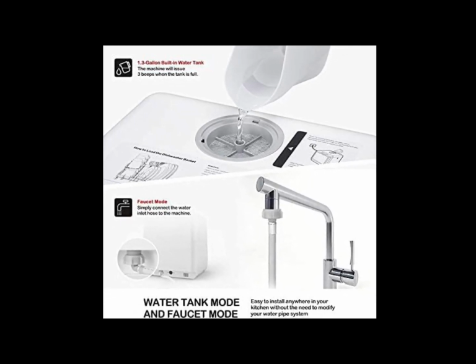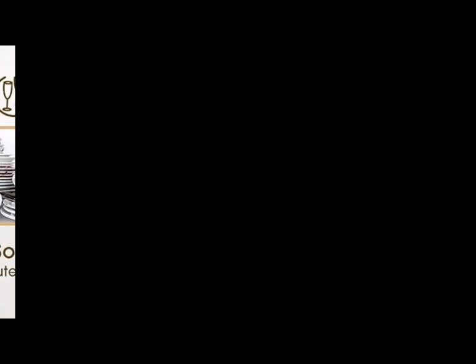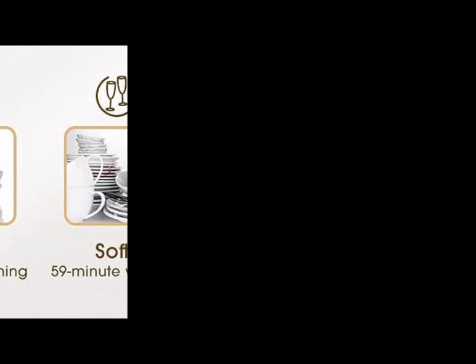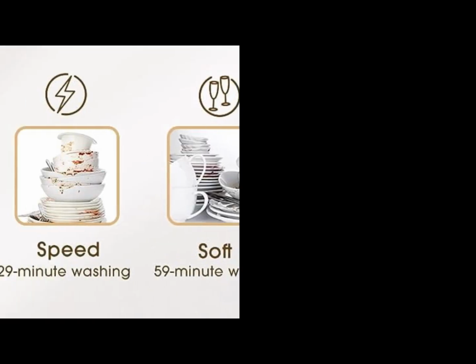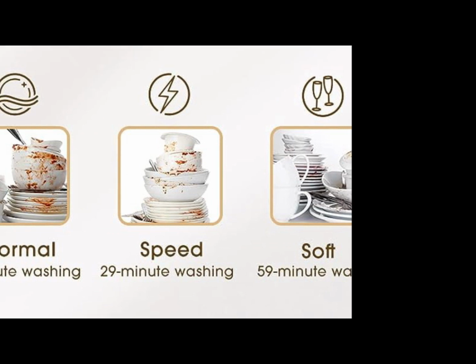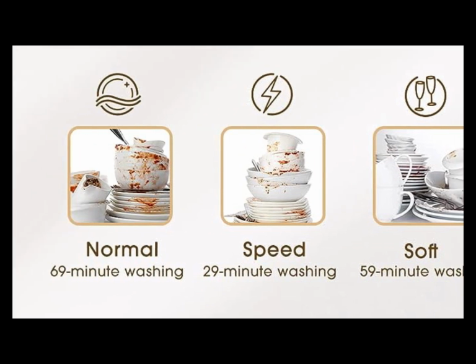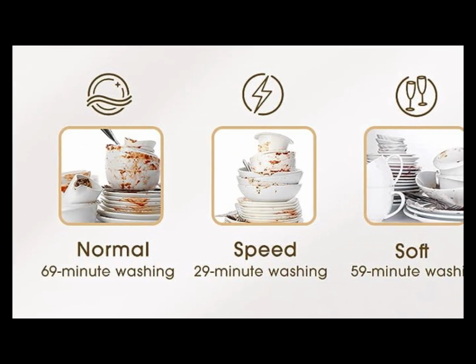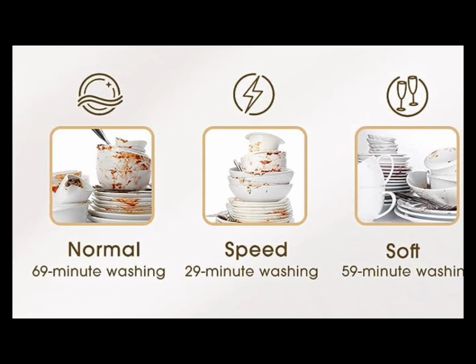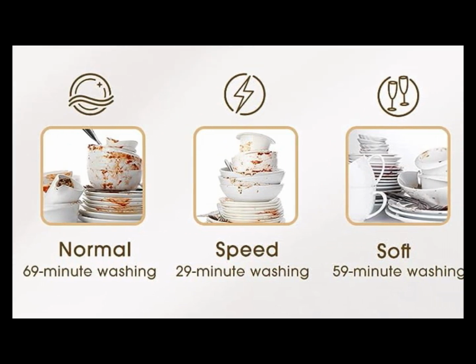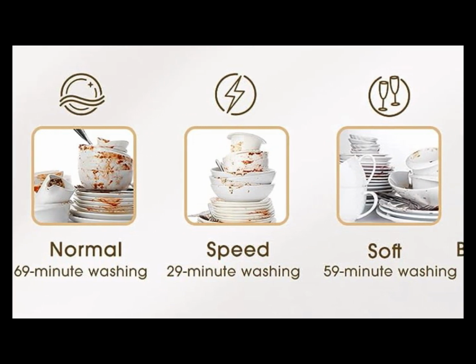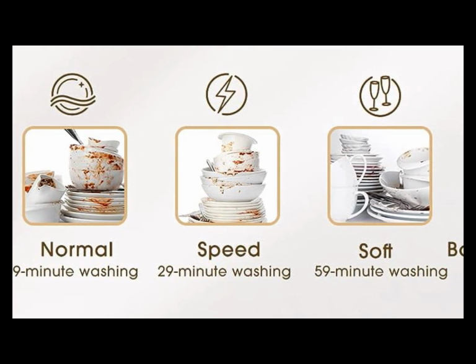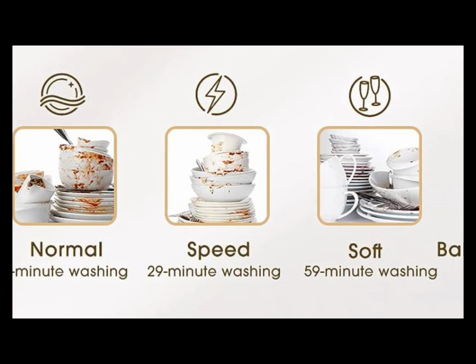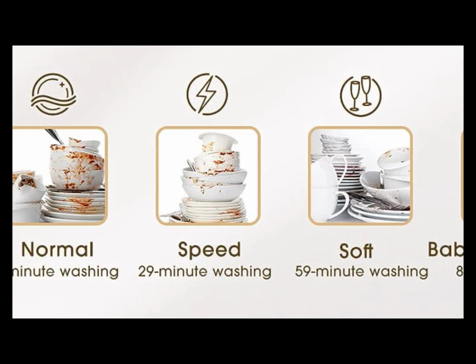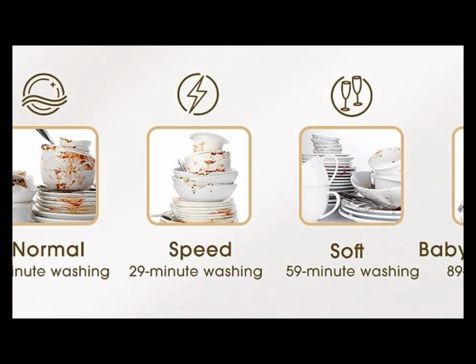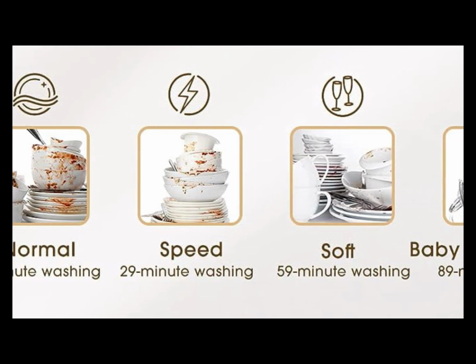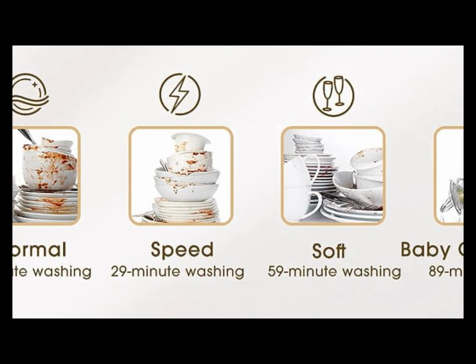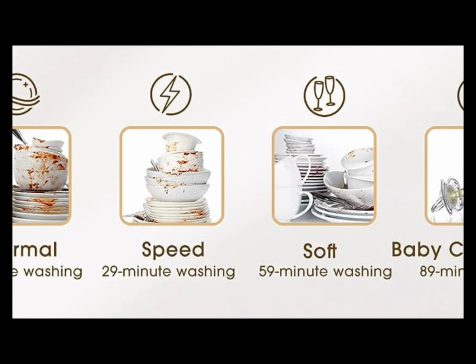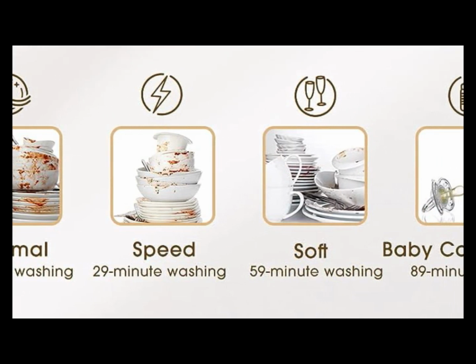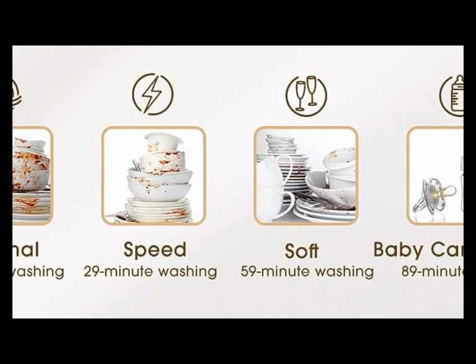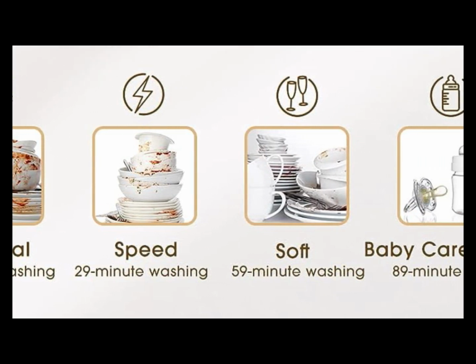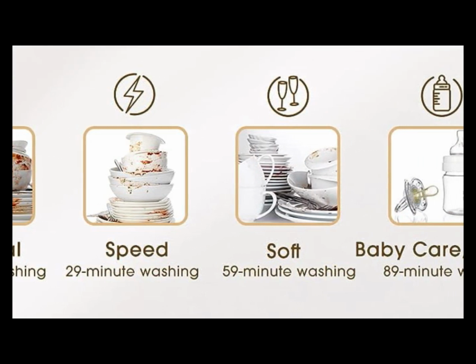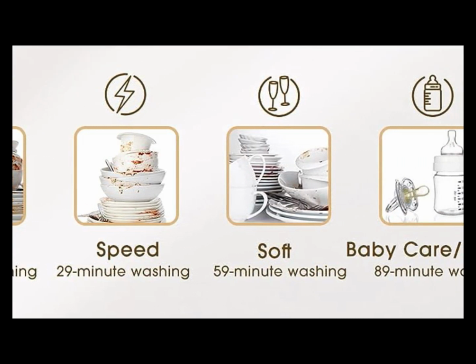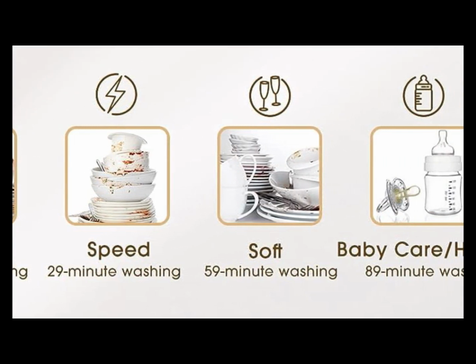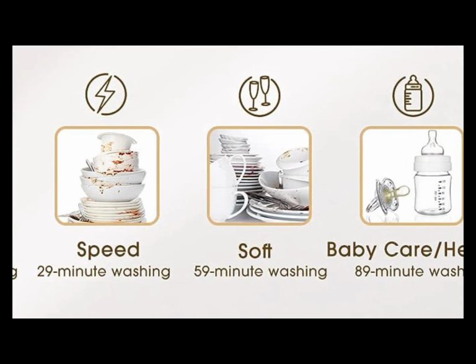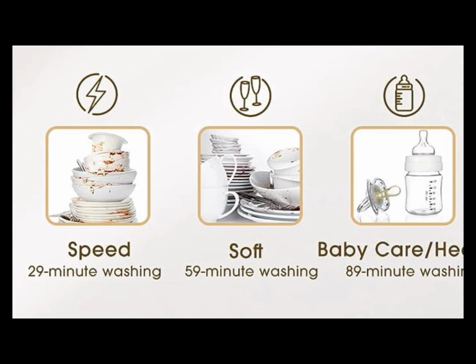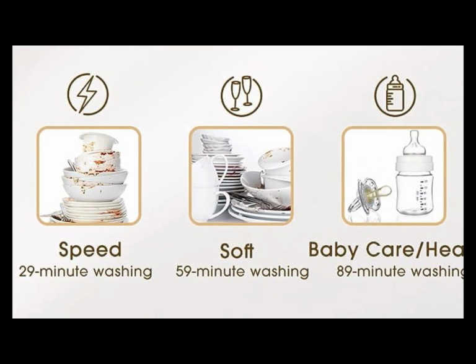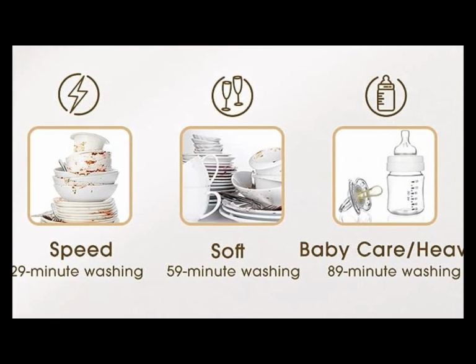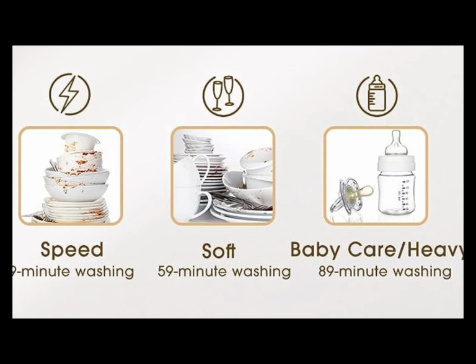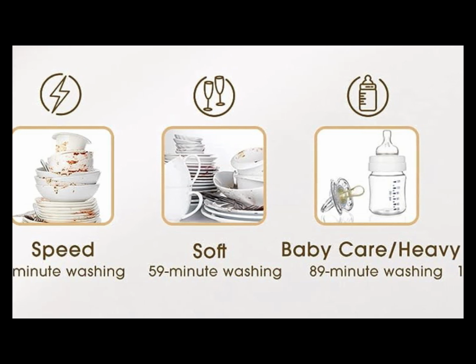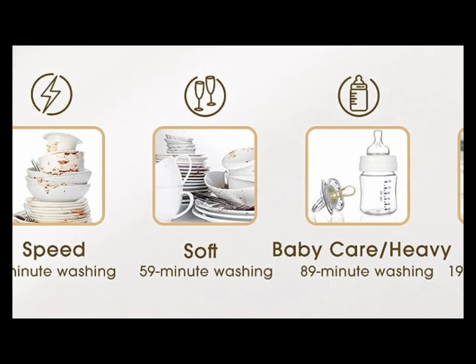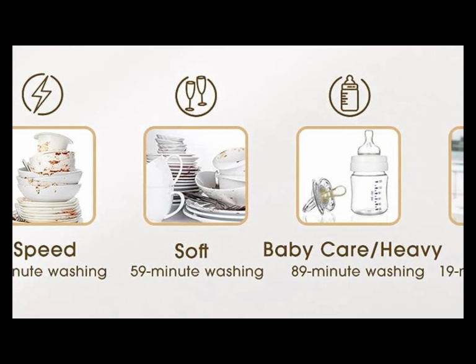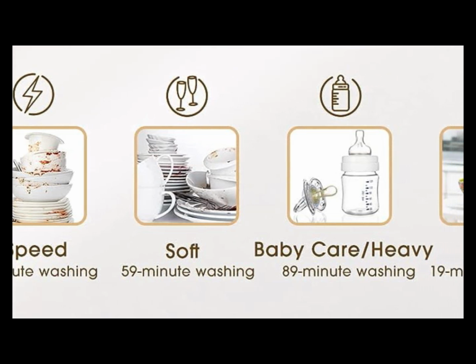This compact dishwasher offers five wash cycles: normal, speed, soft, baby care, heavy, and fruit.